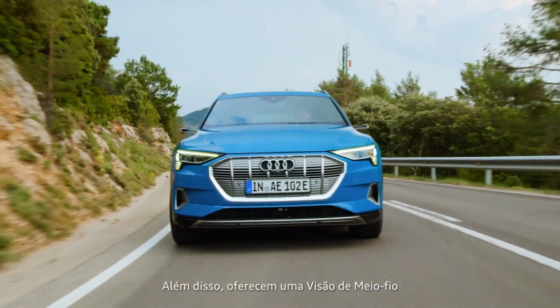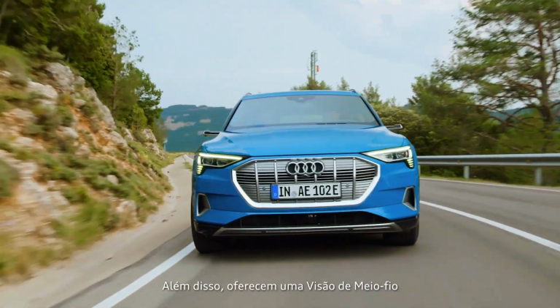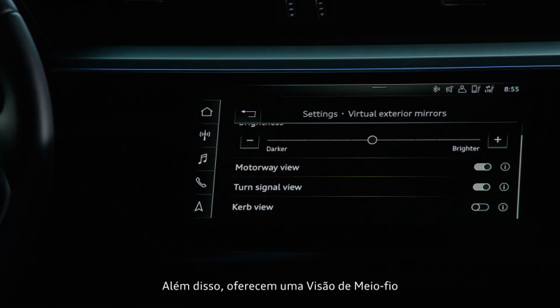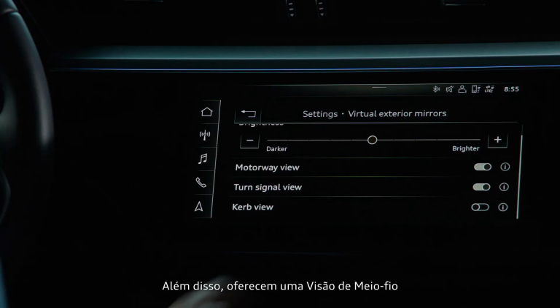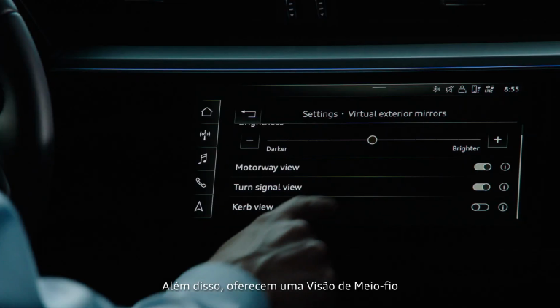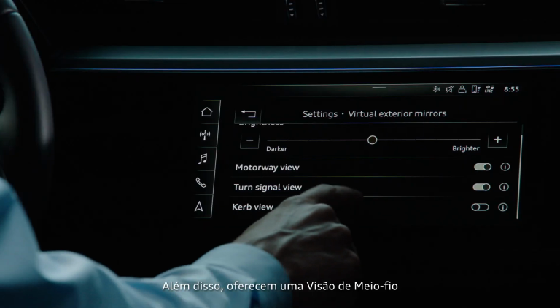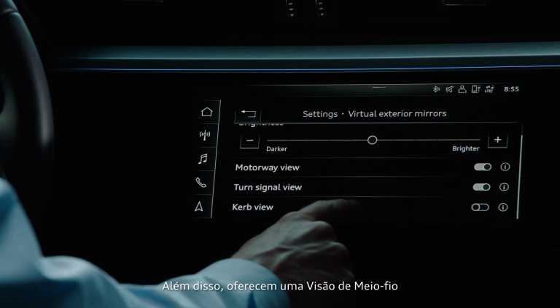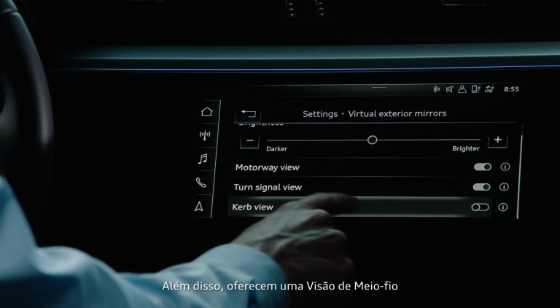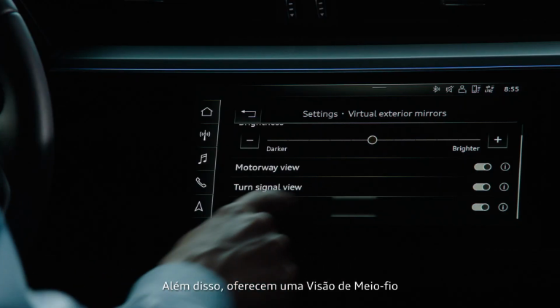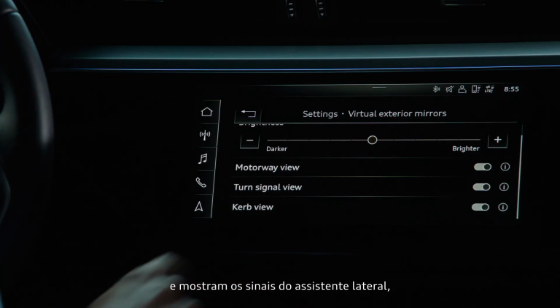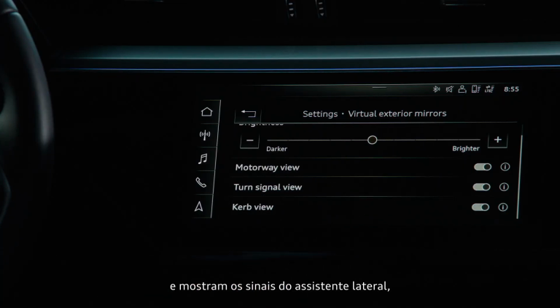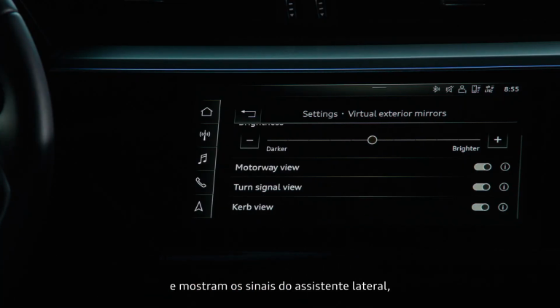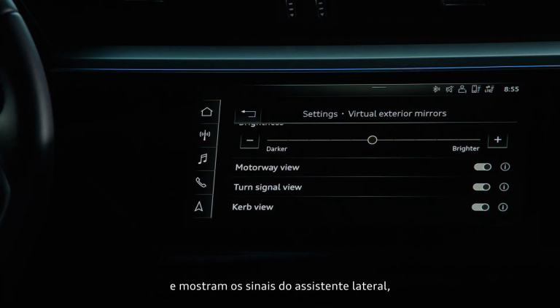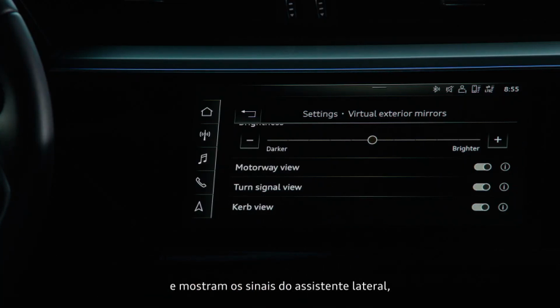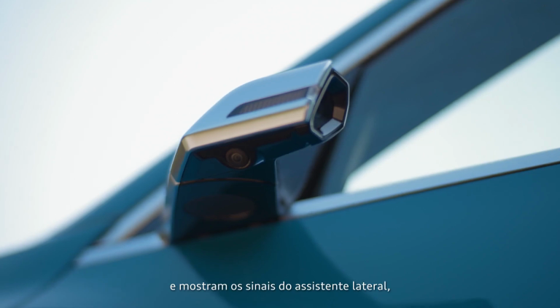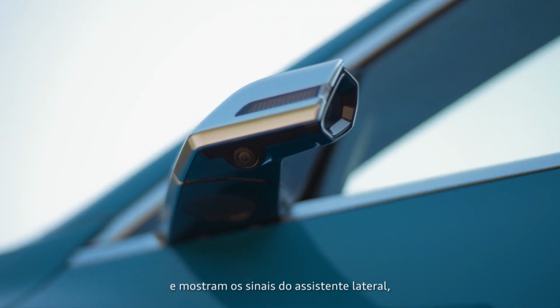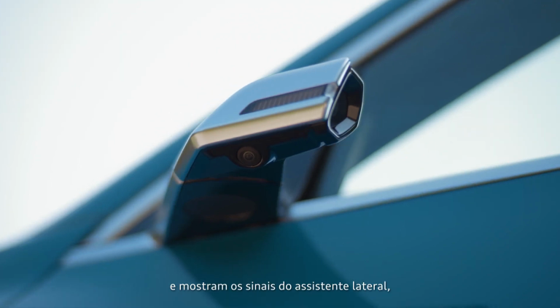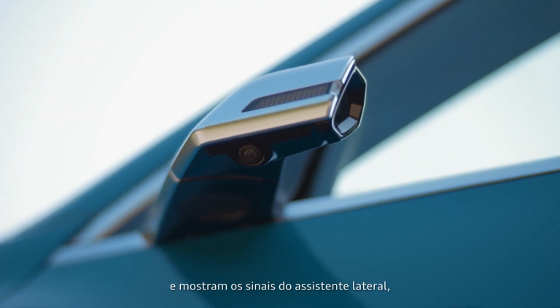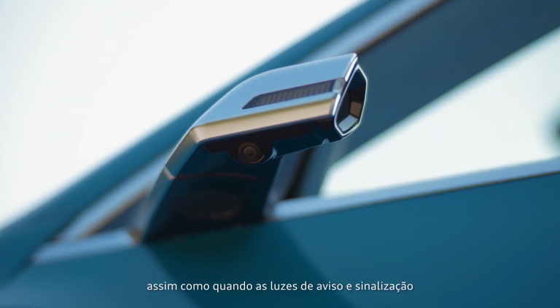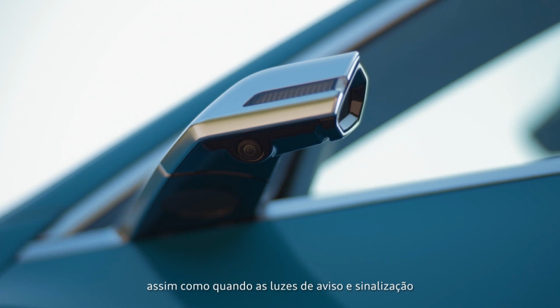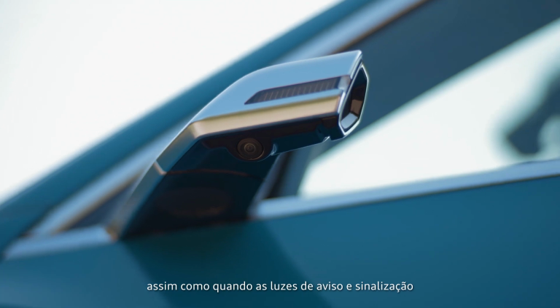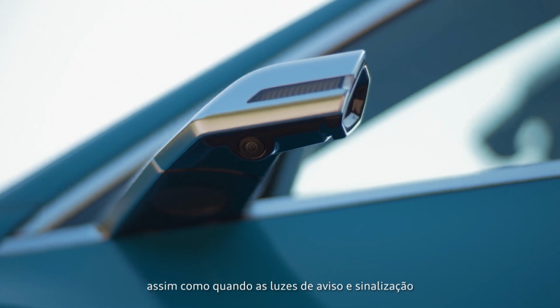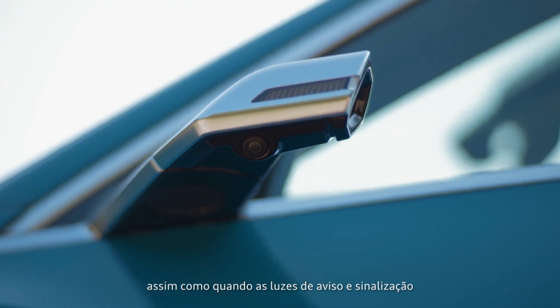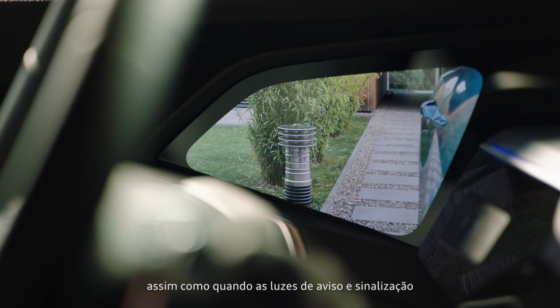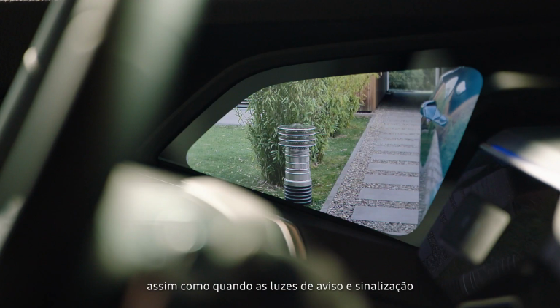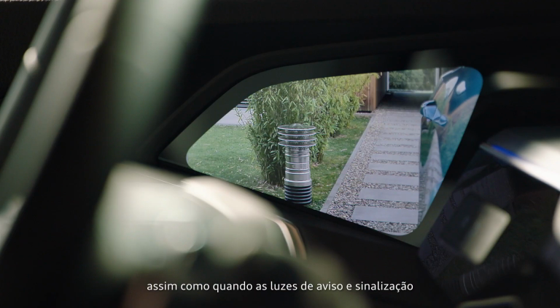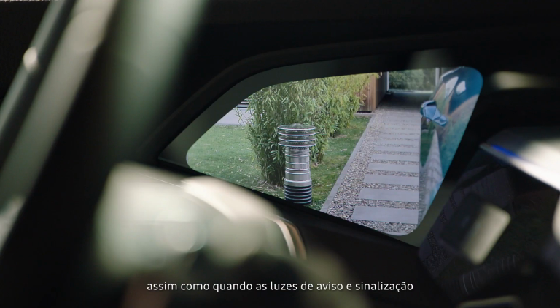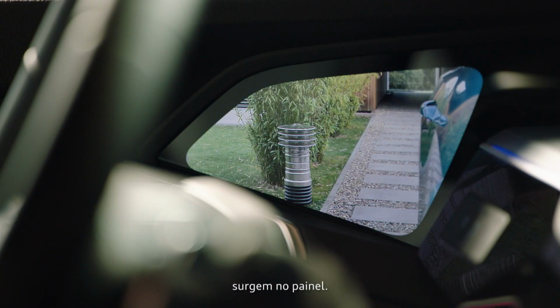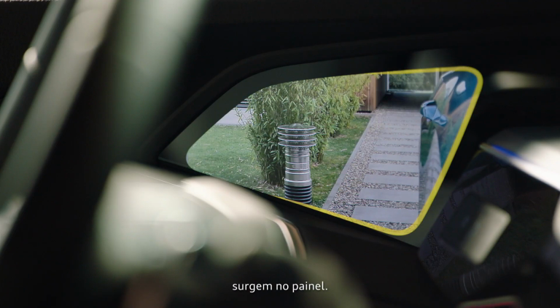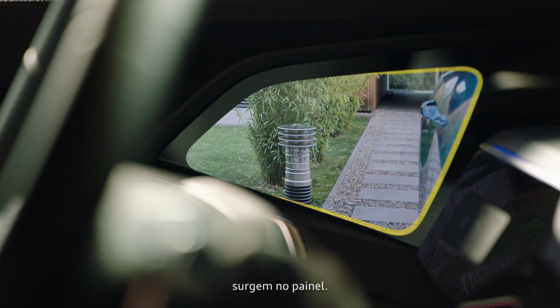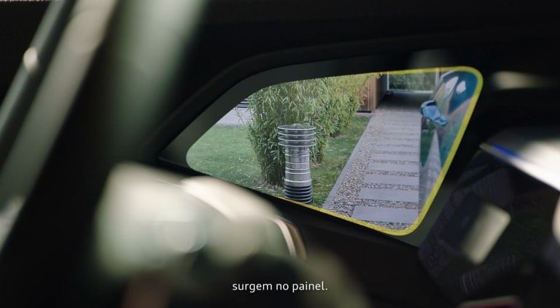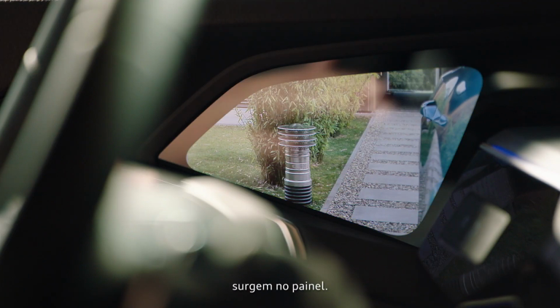Furthermore, they offer a curb view and show the signals from the side assist as well as the warning and turn signal lights on the display.